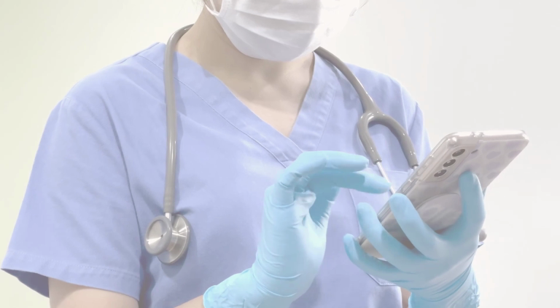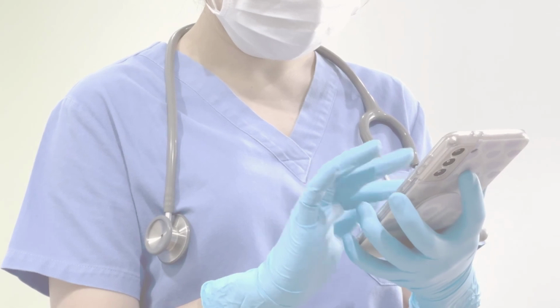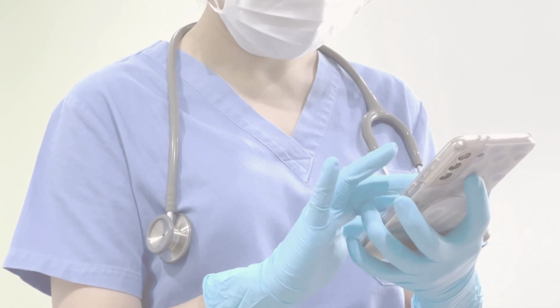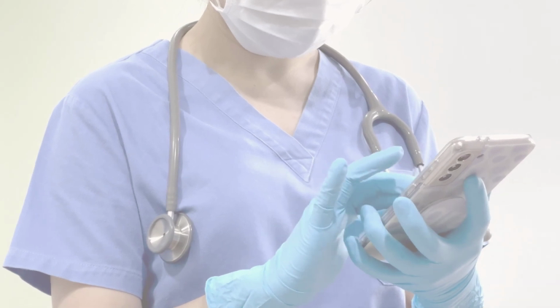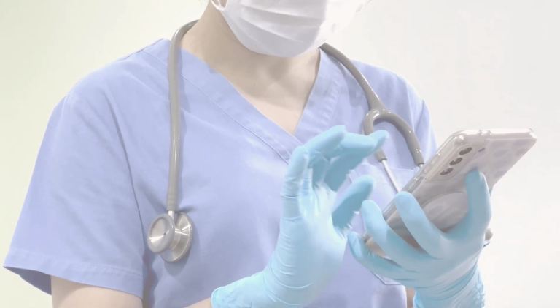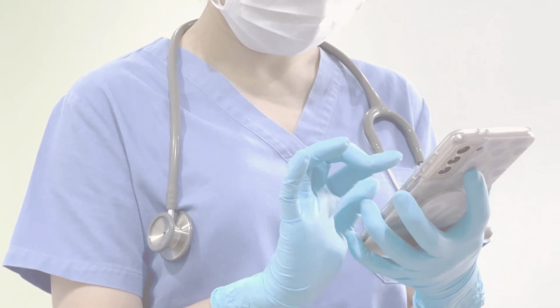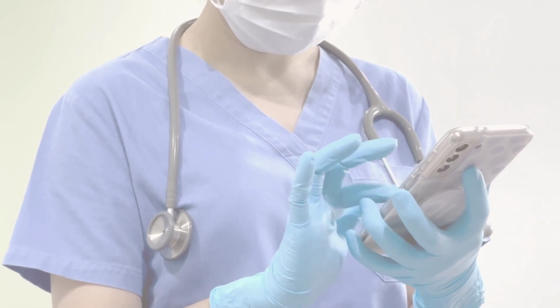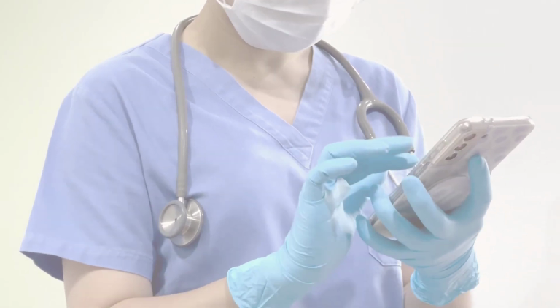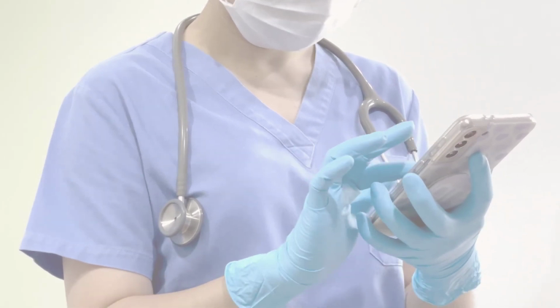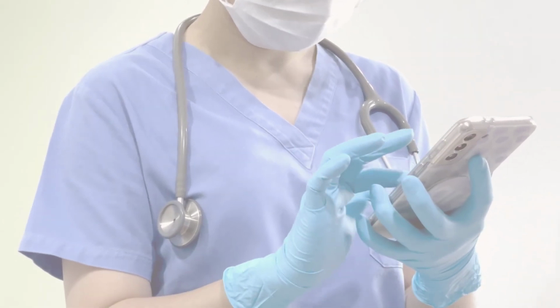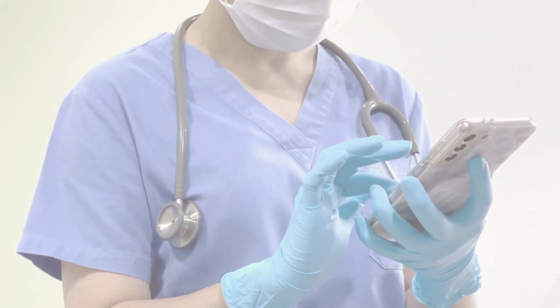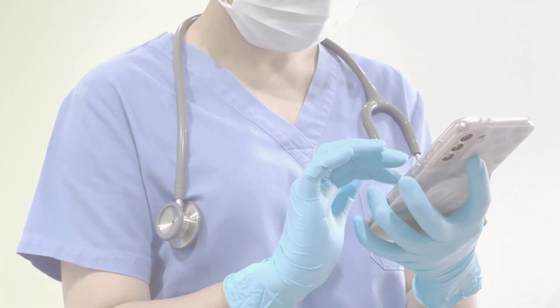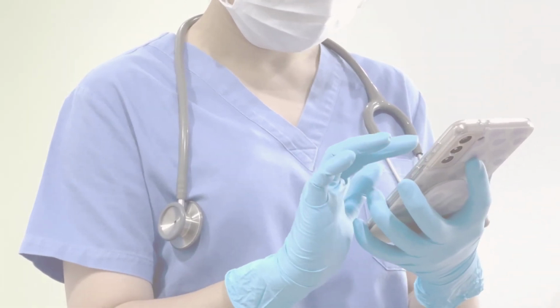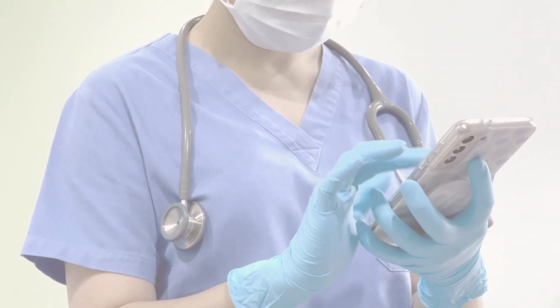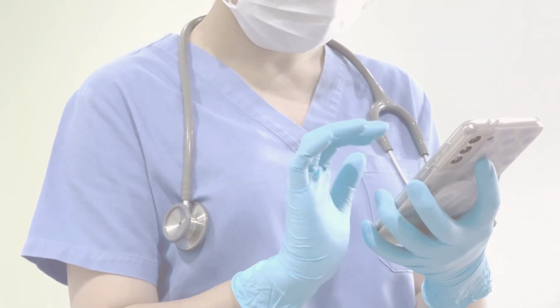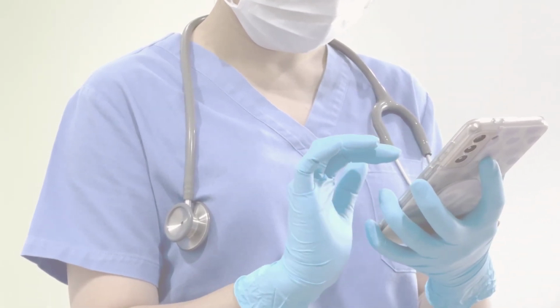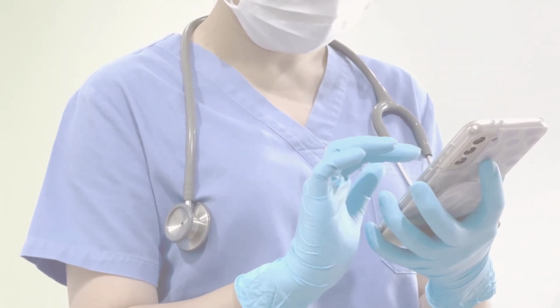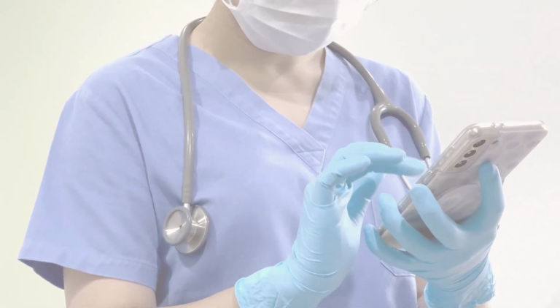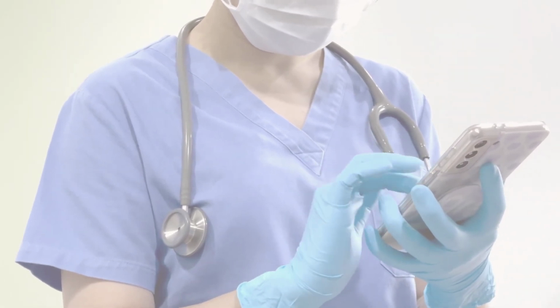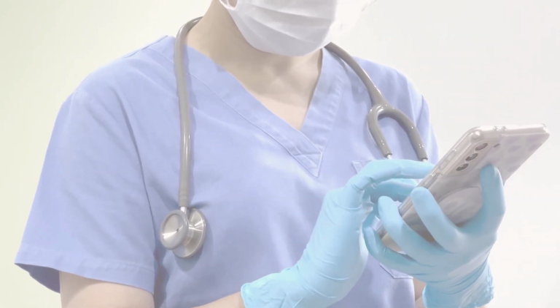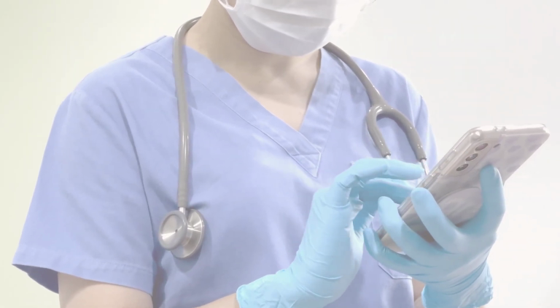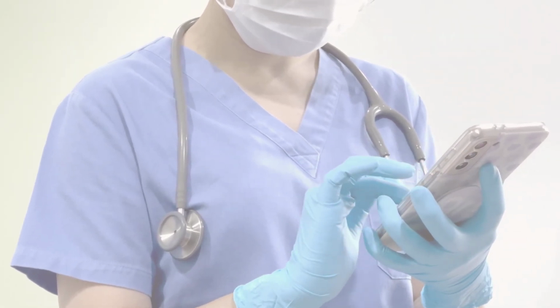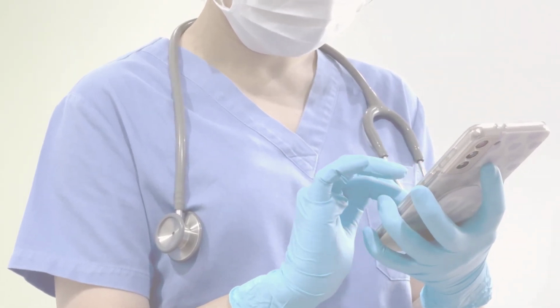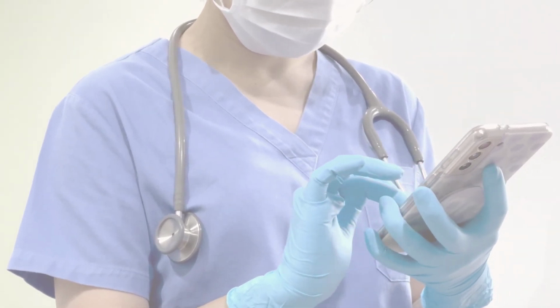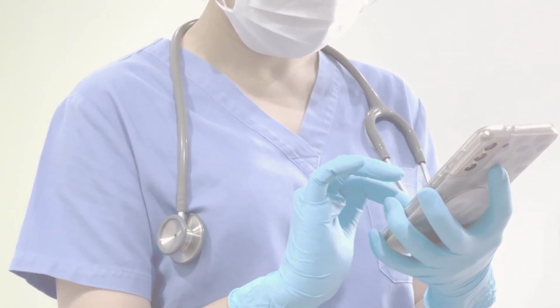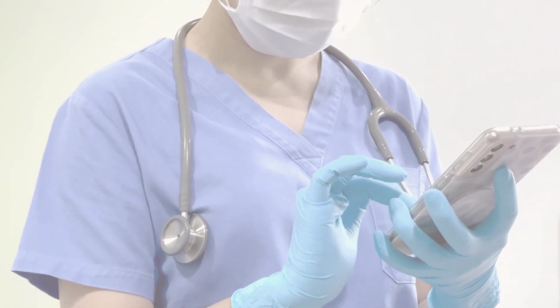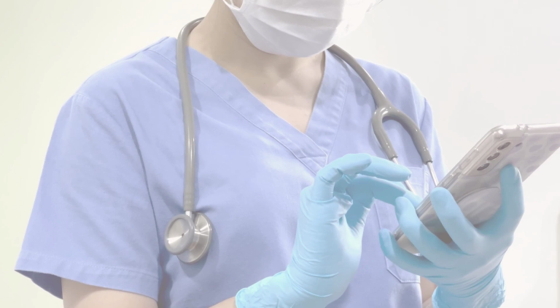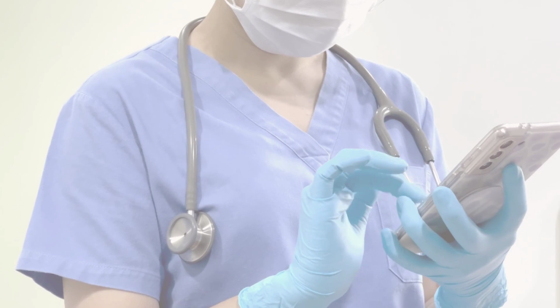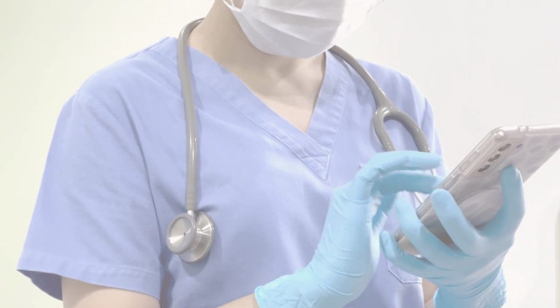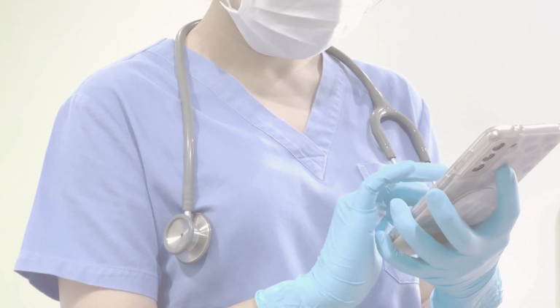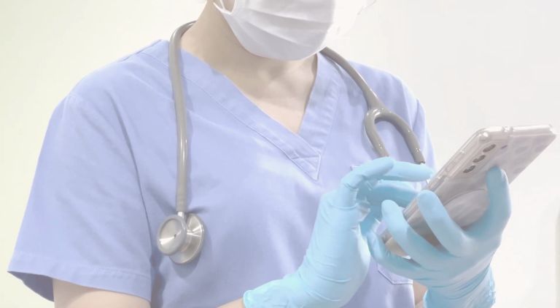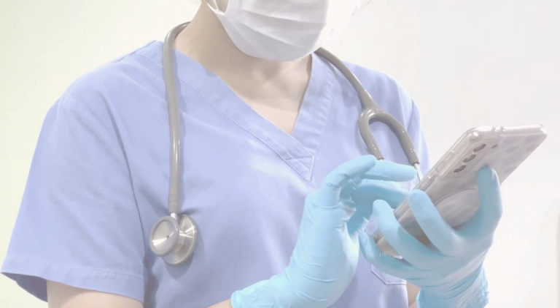In this video, we will discuss the causes, symptoms, and potential complications of uveal melanoma.